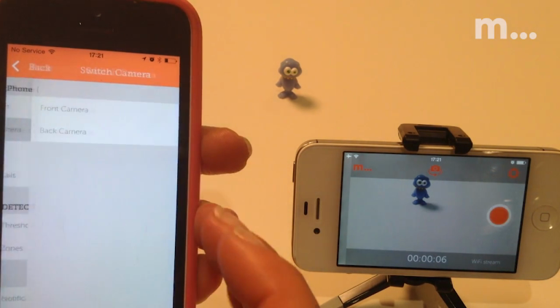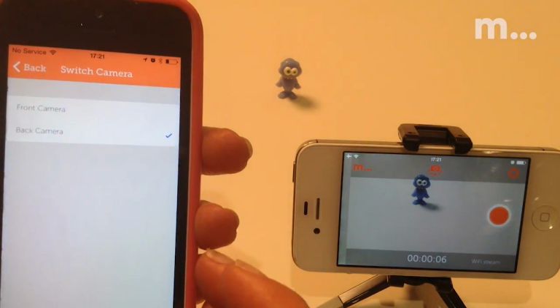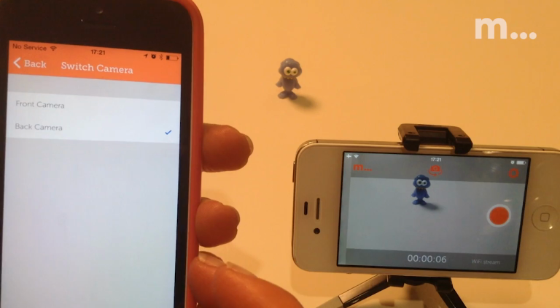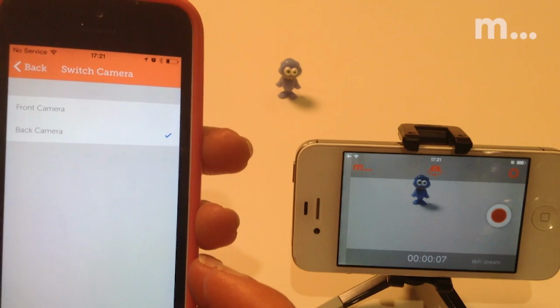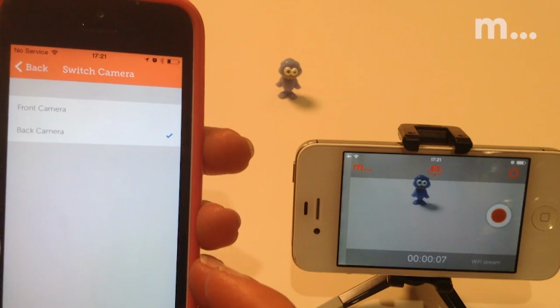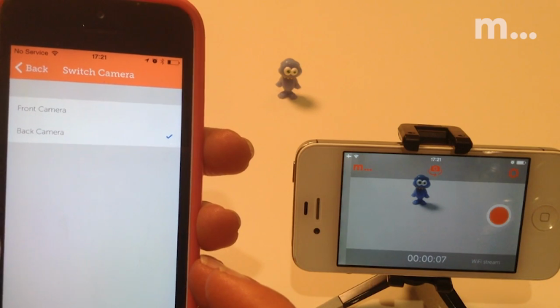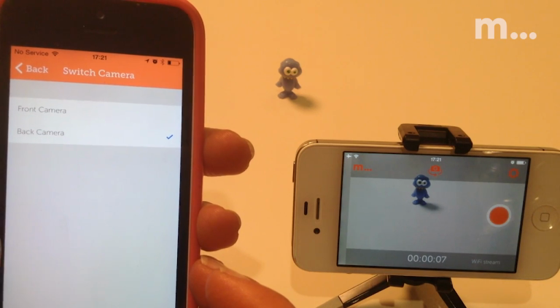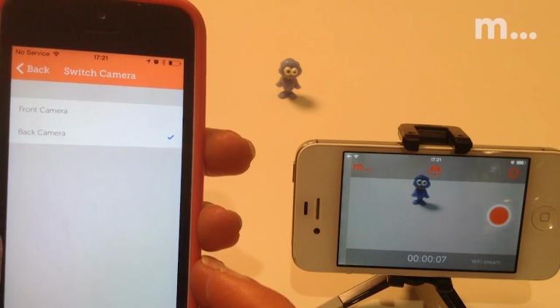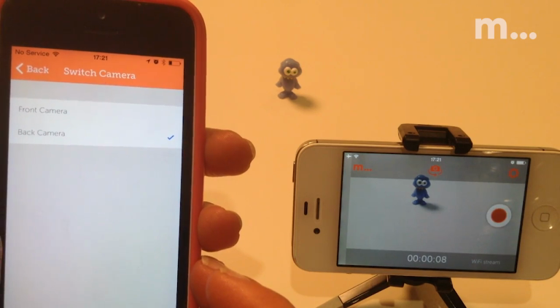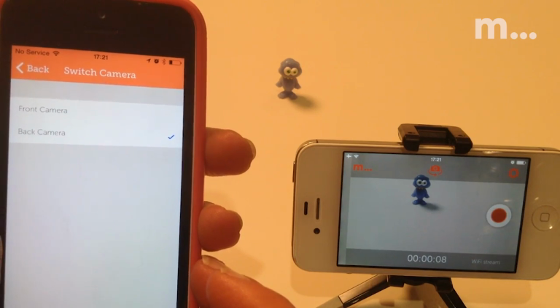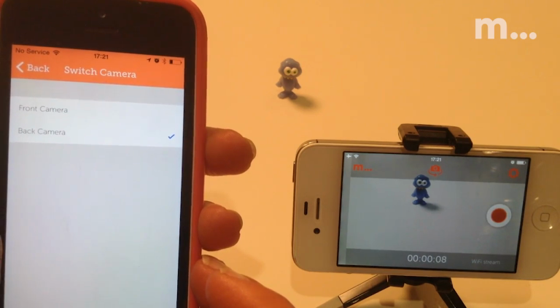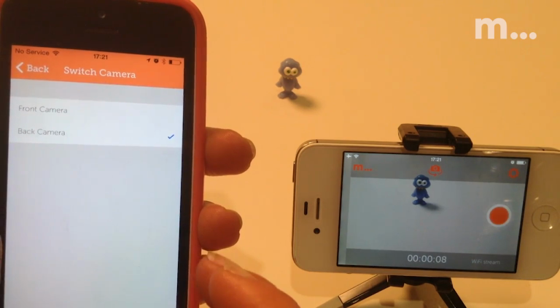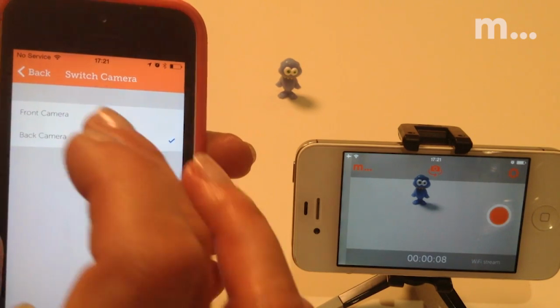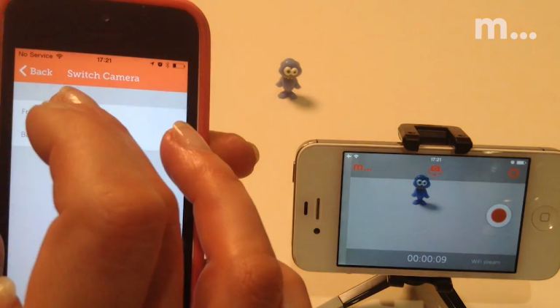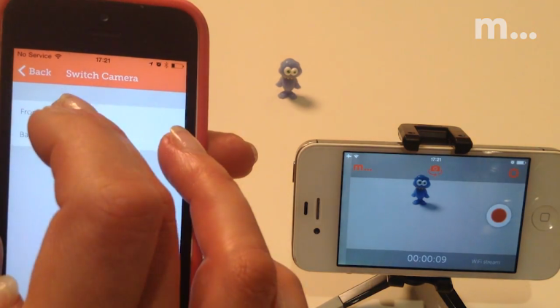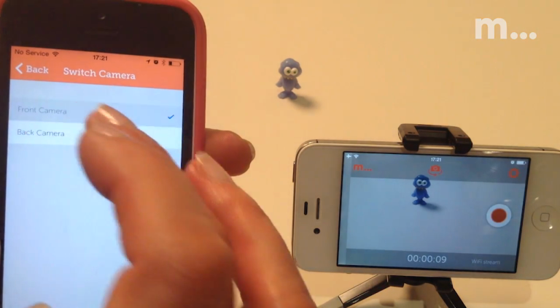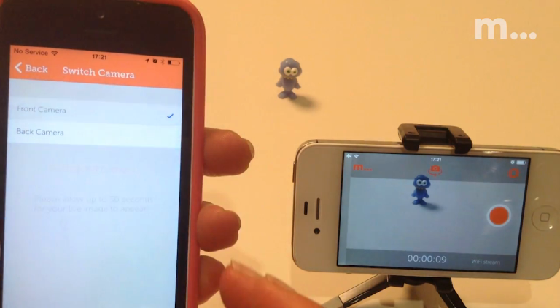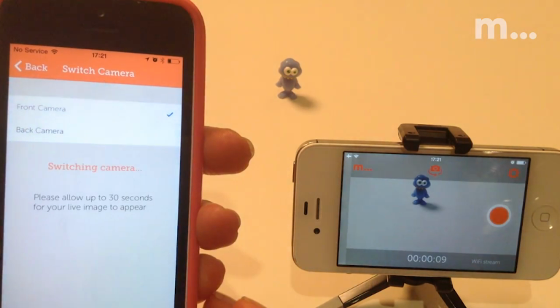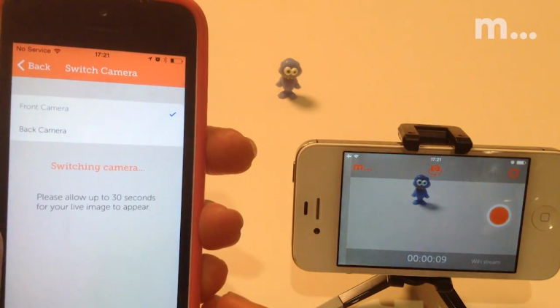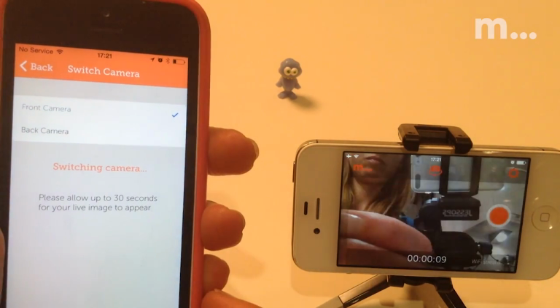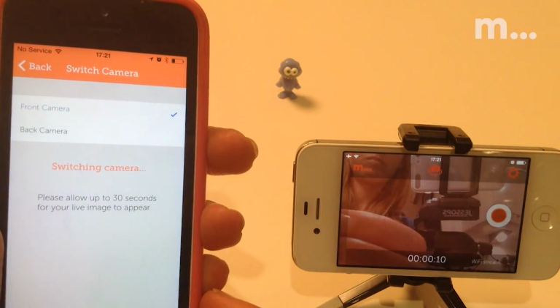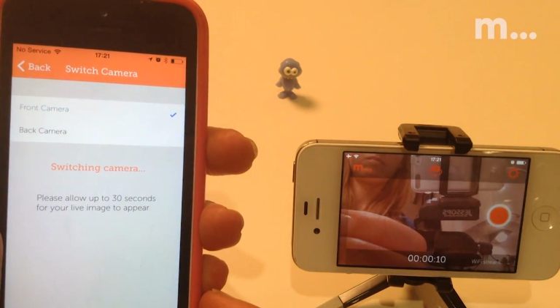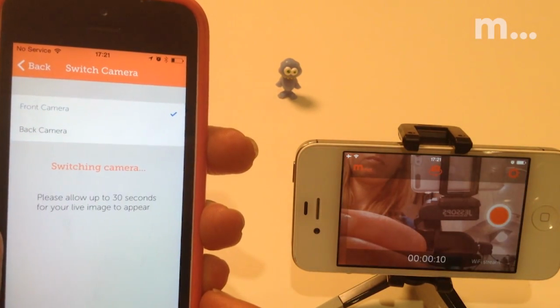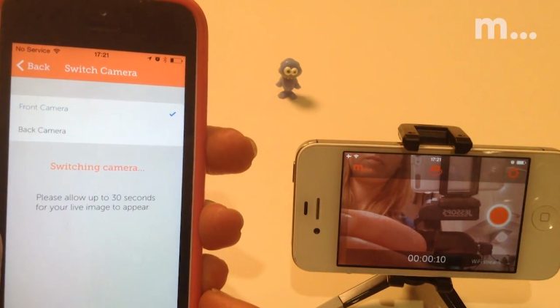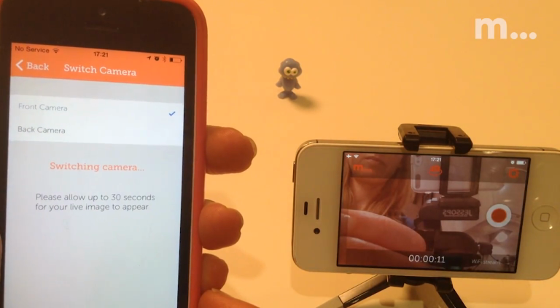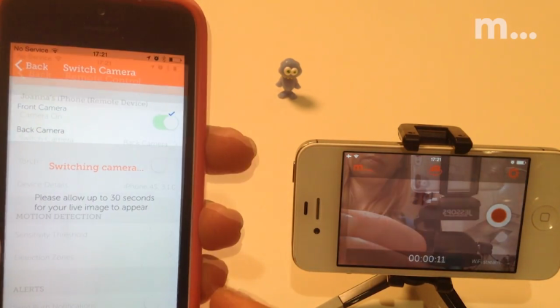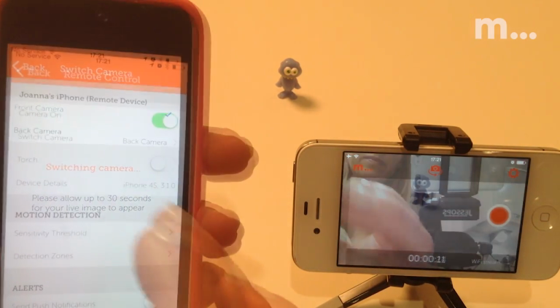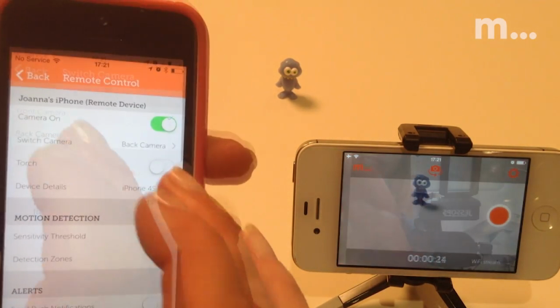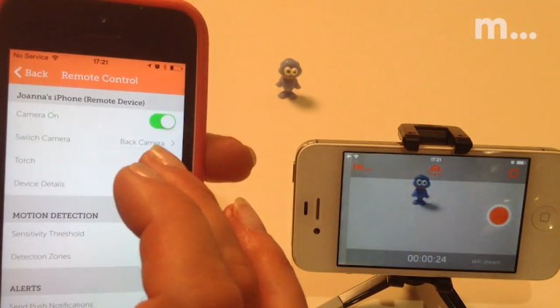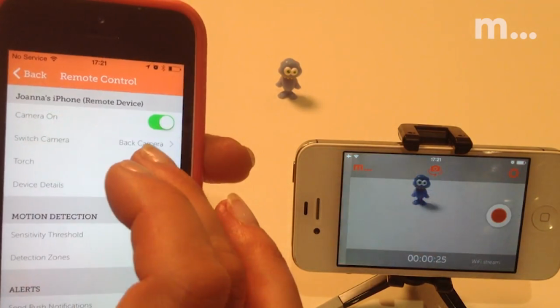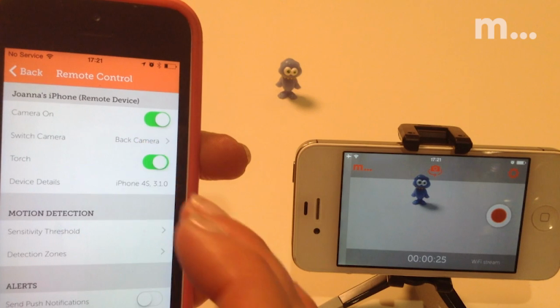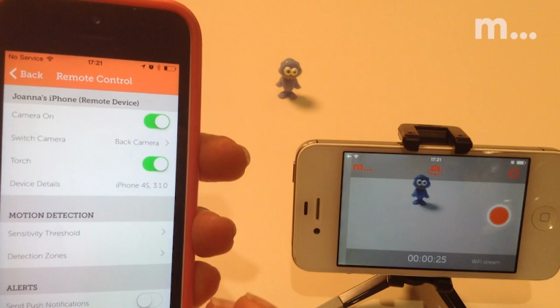You can switch from front to back camera. Again, there'll be a bit of a delay when viewing. And you can turn the flashlight on and off.